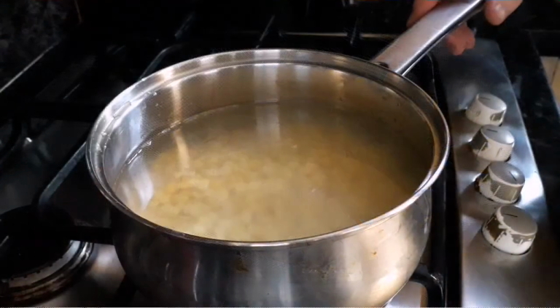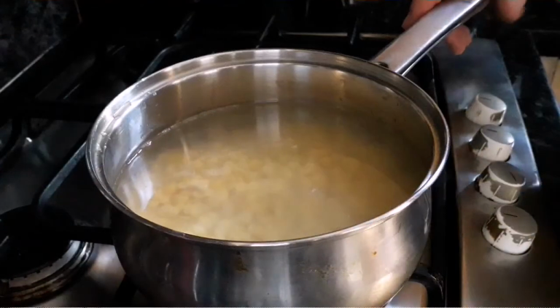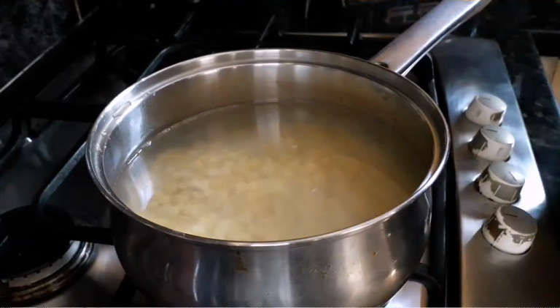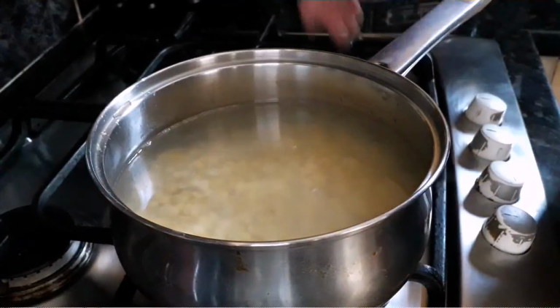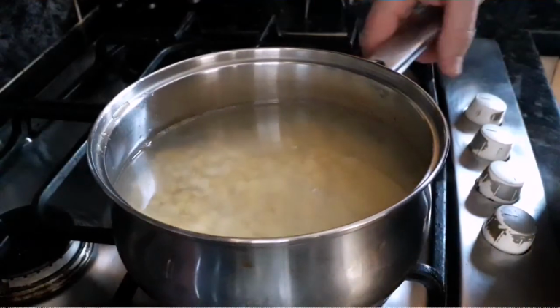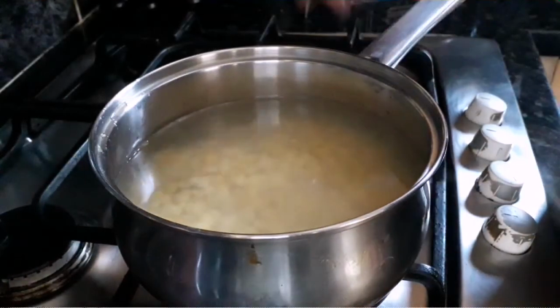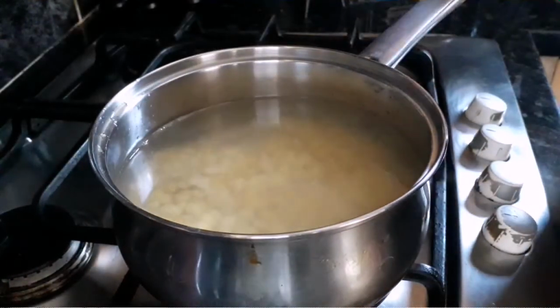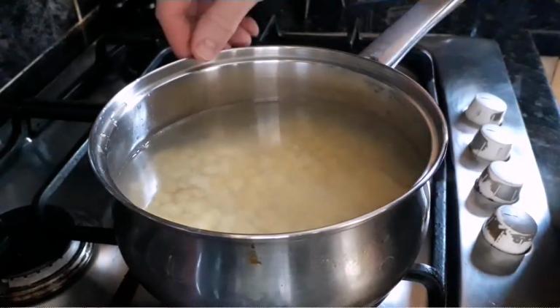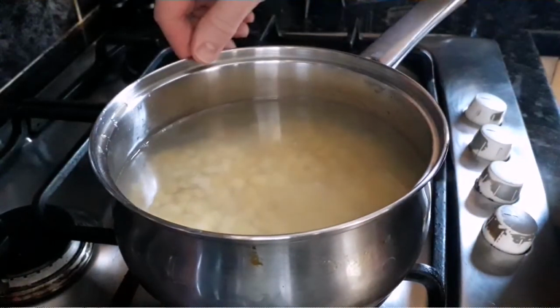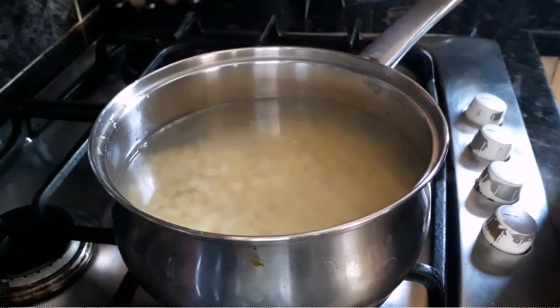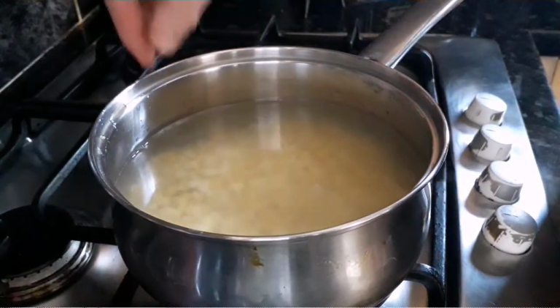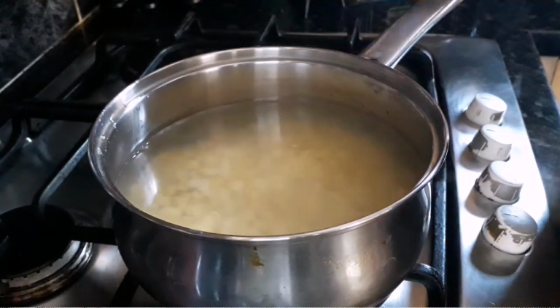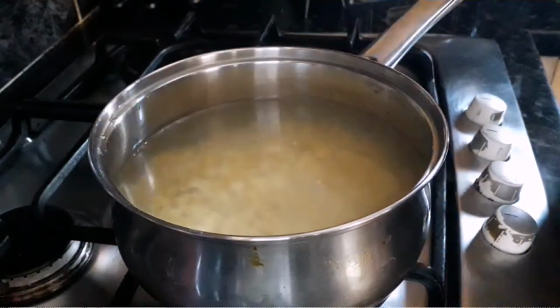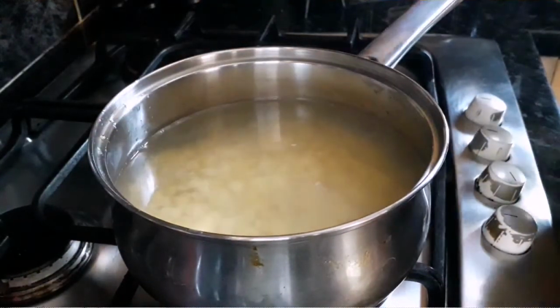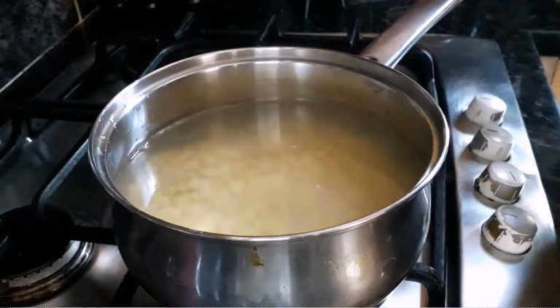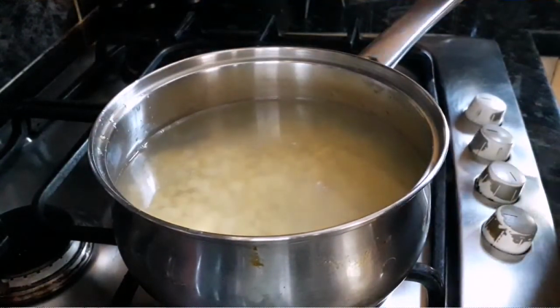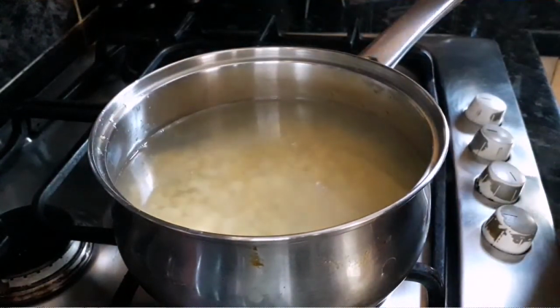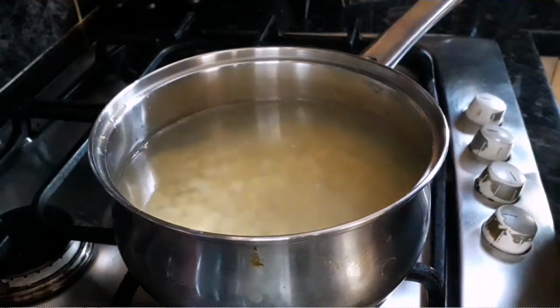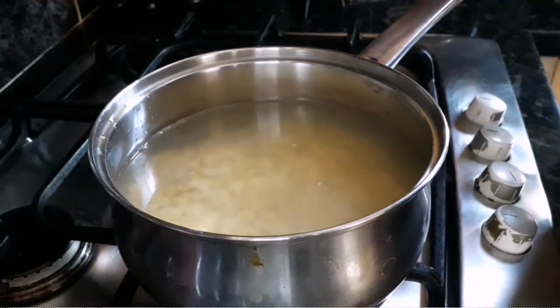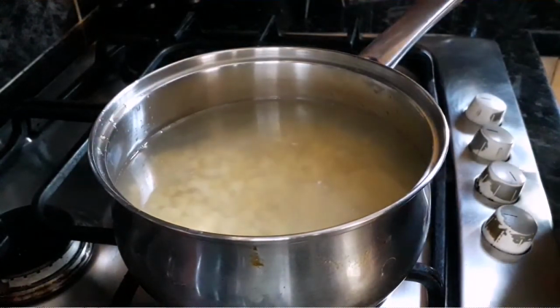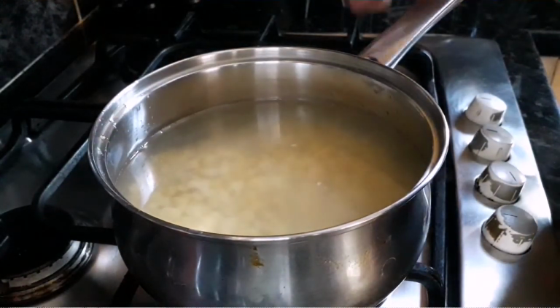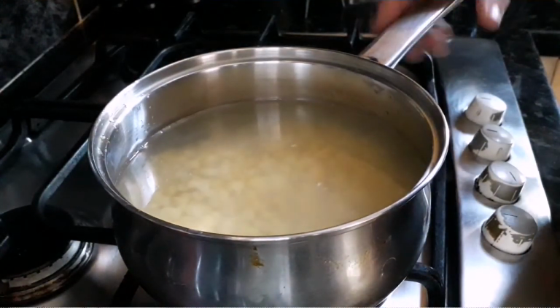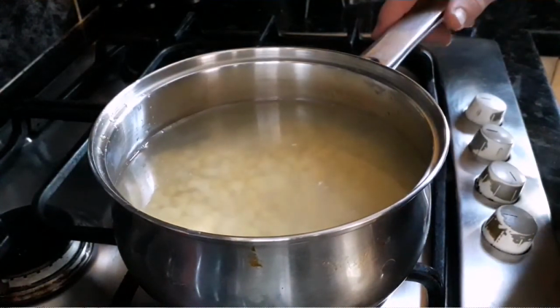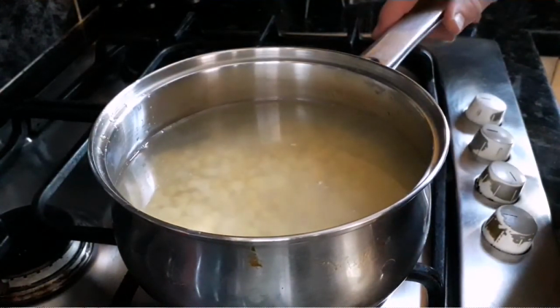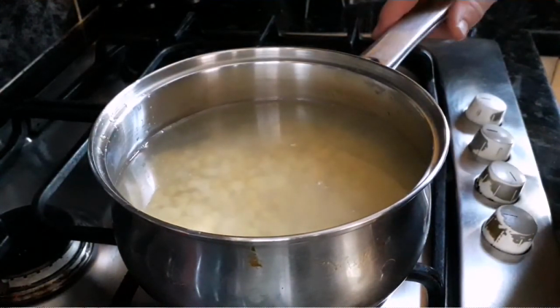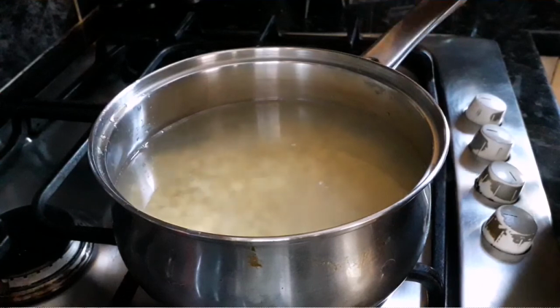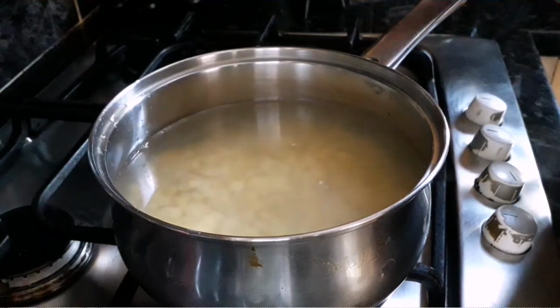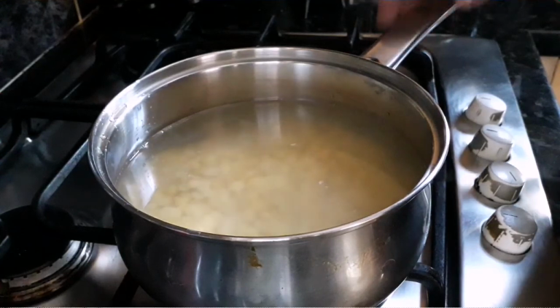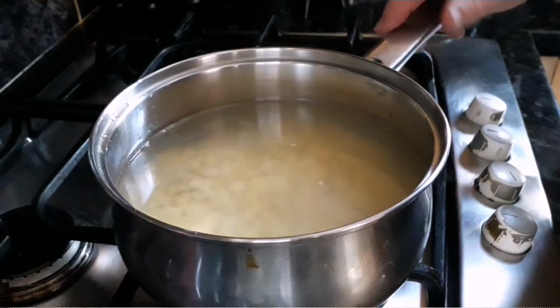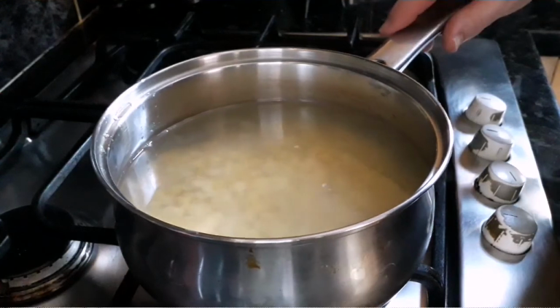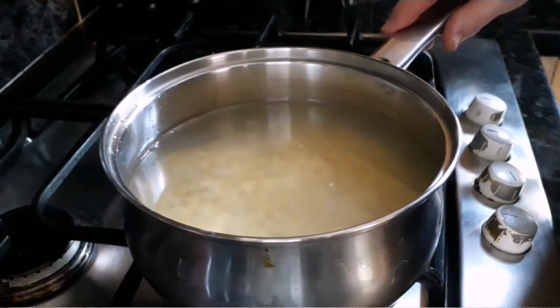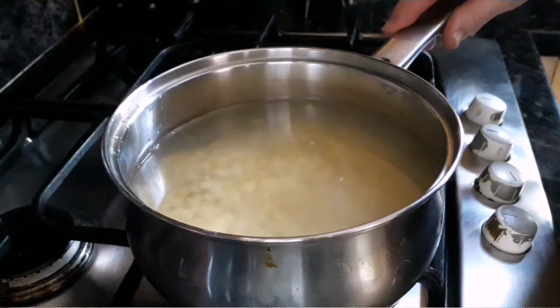We've got these lentils in some water now. We're just going to bring this to the boil and cook them for about 10 minutes, just until they're slightly tender.